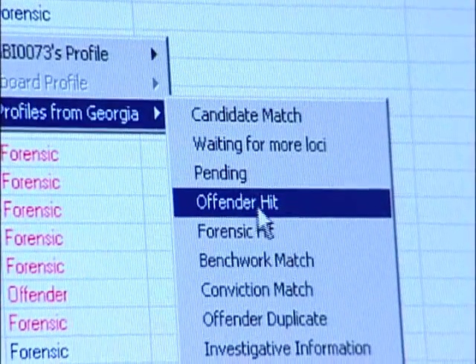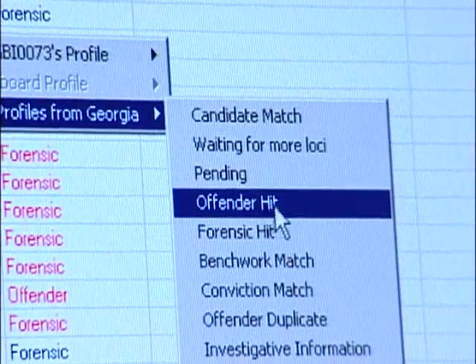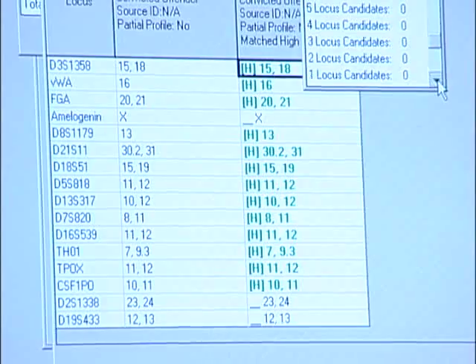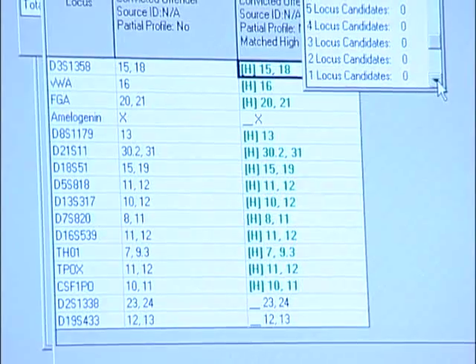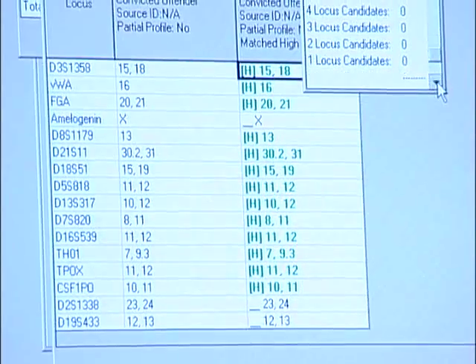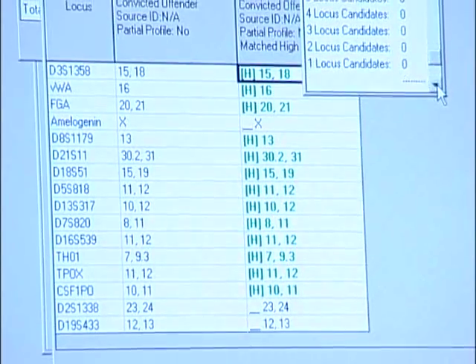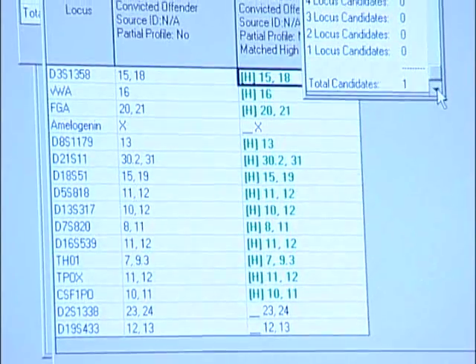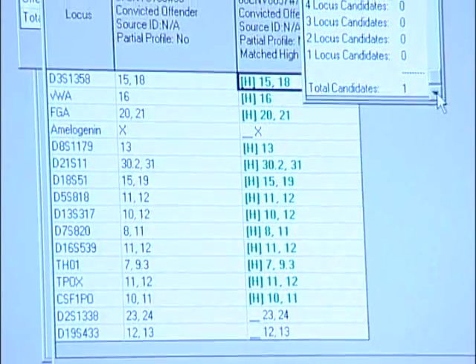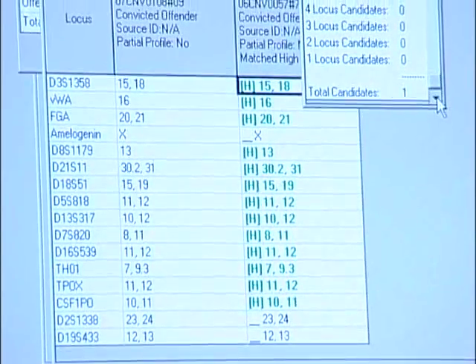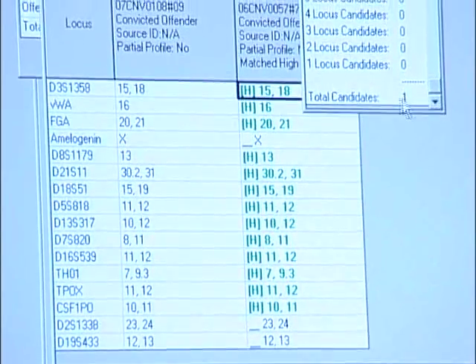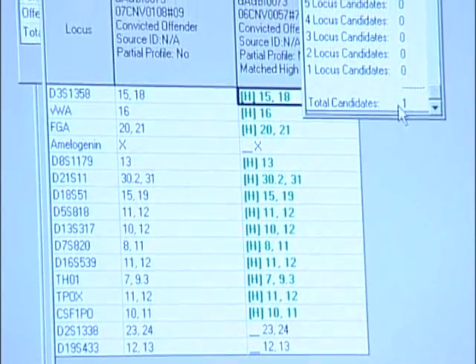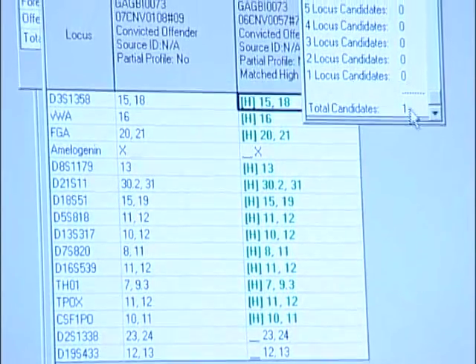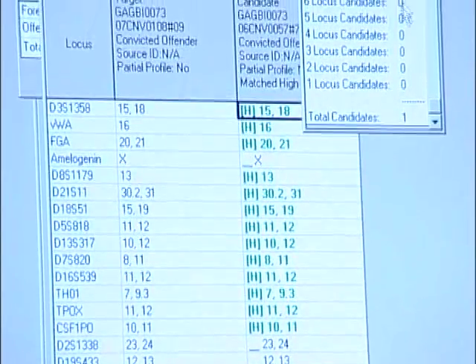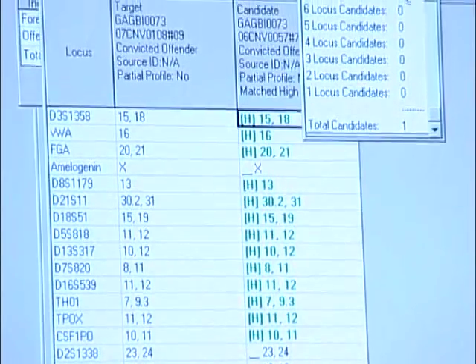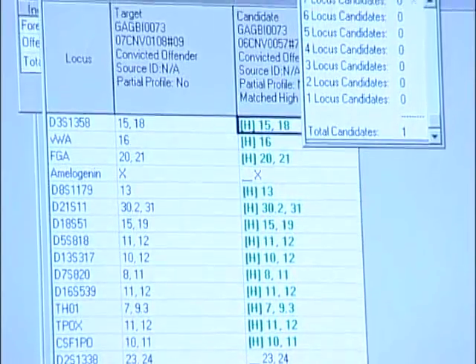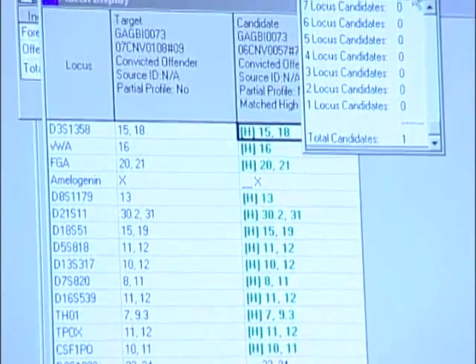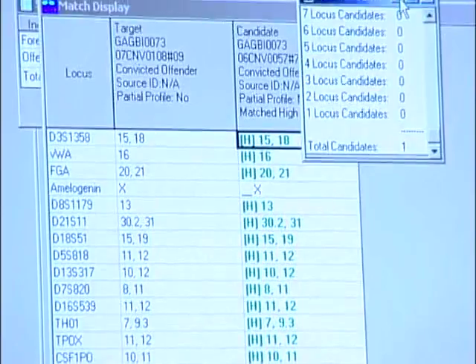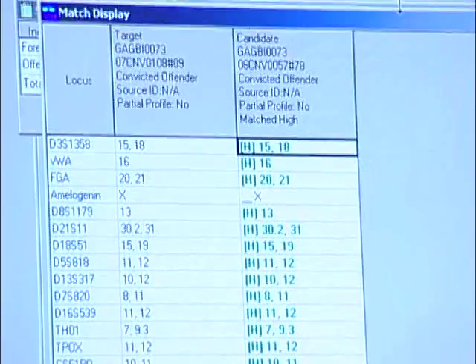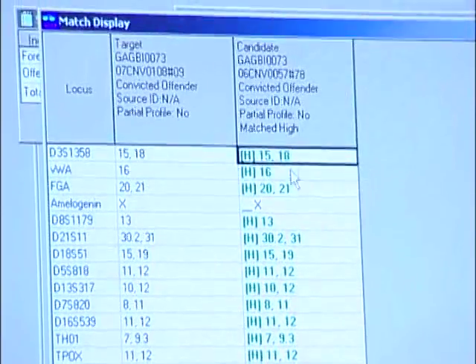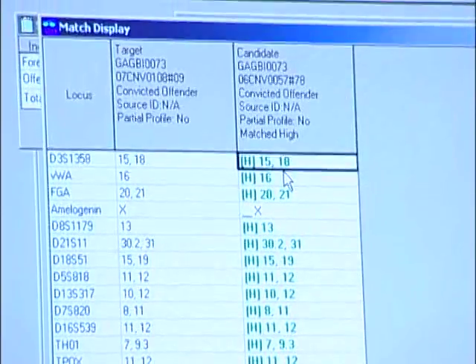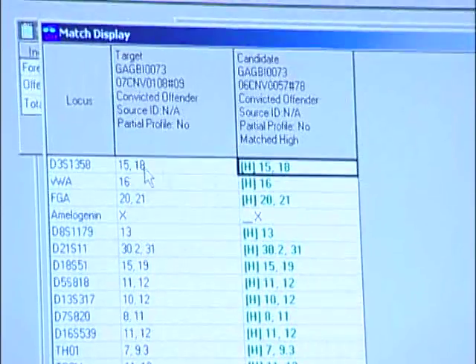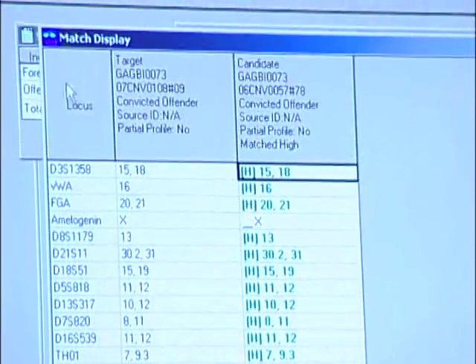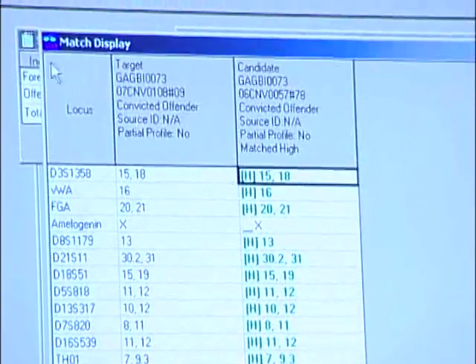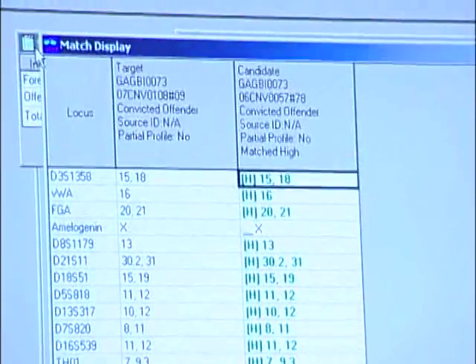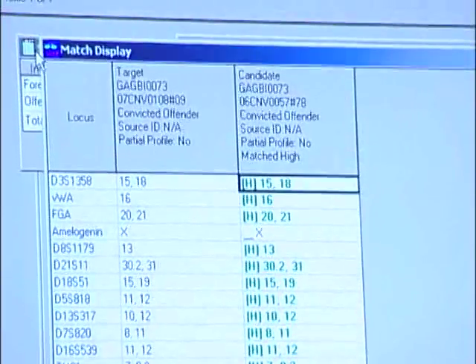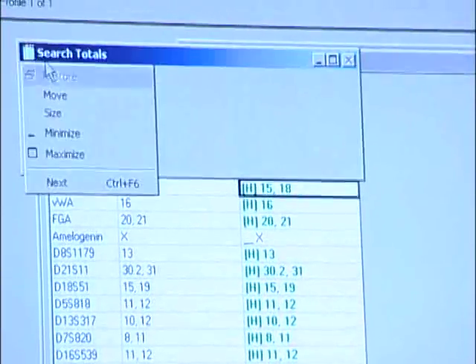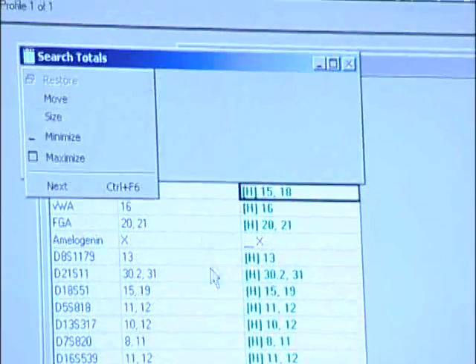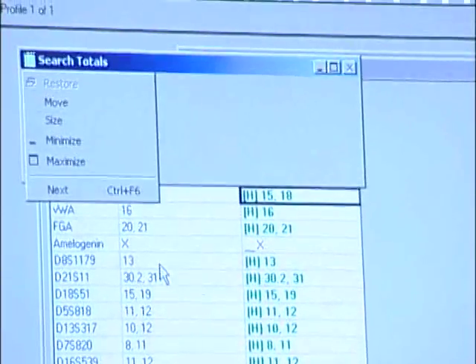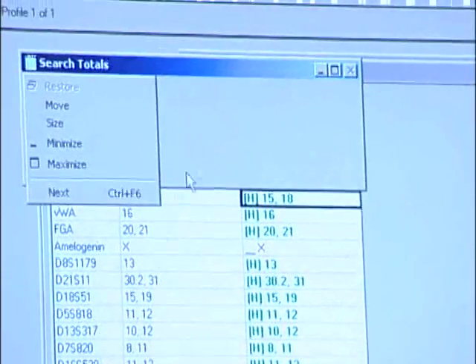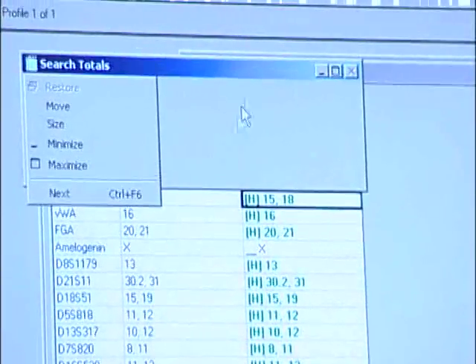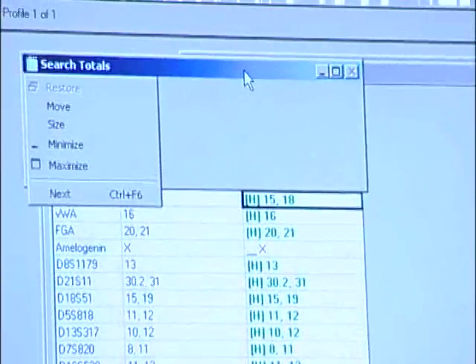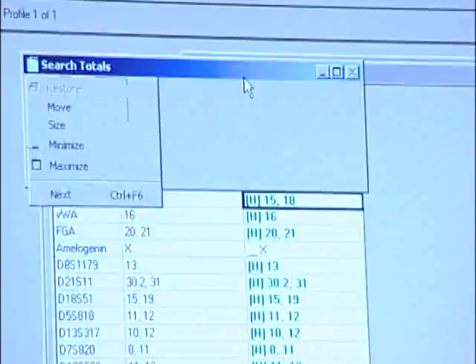If a match is identified to an unsolved case, the agency is notified via telephone, report, and letter.